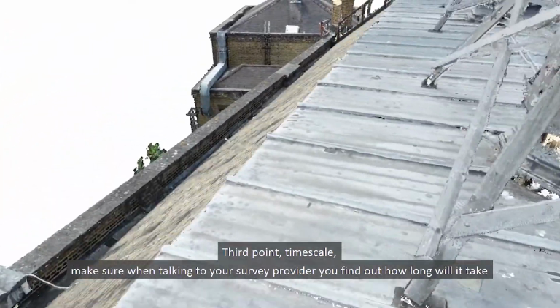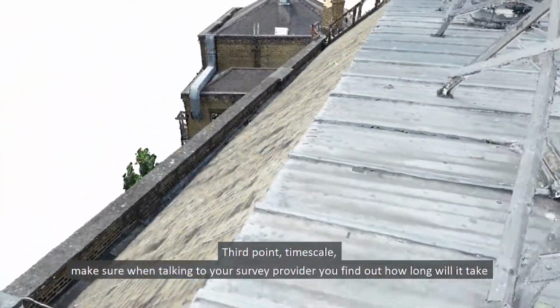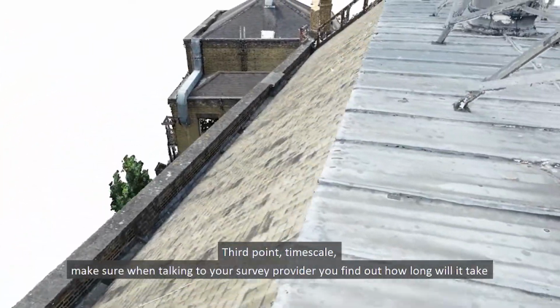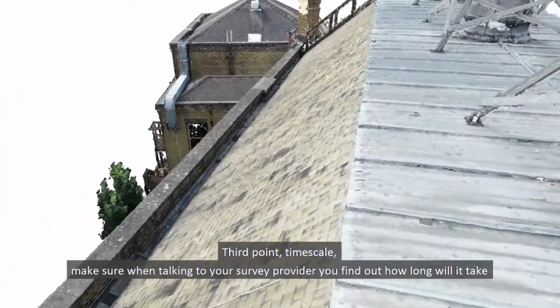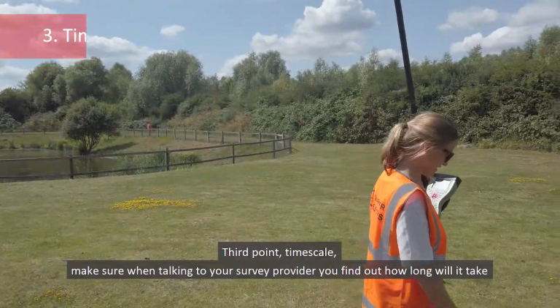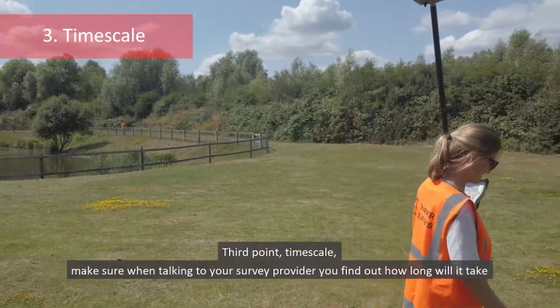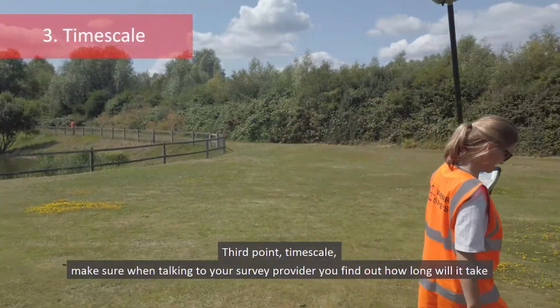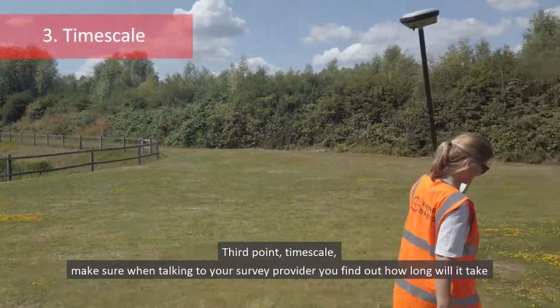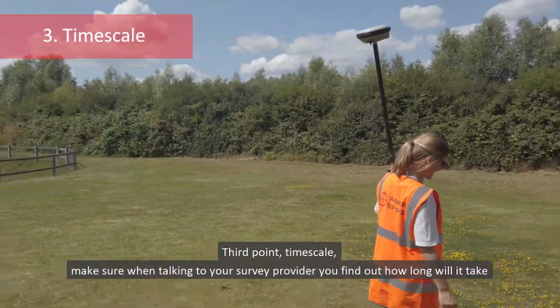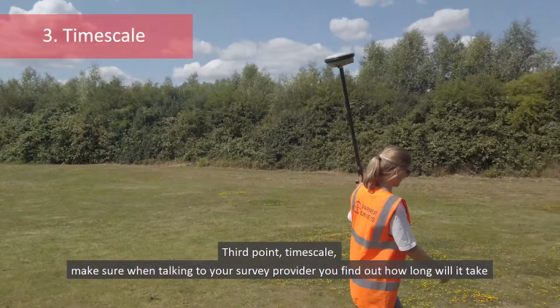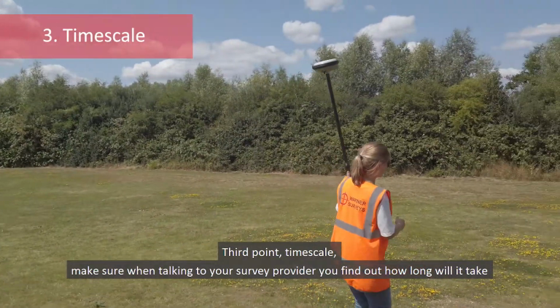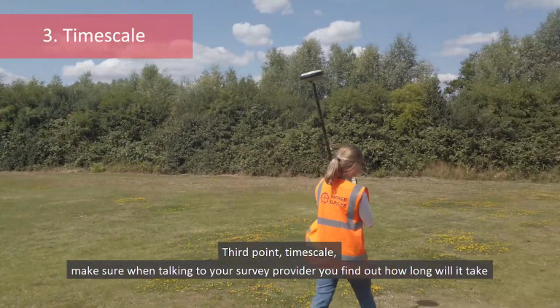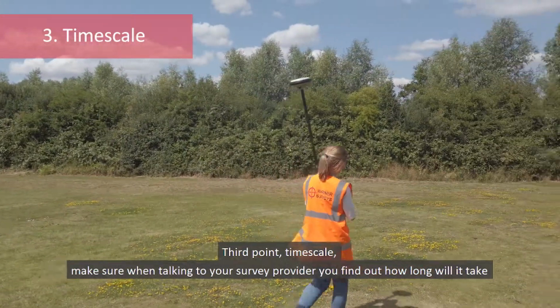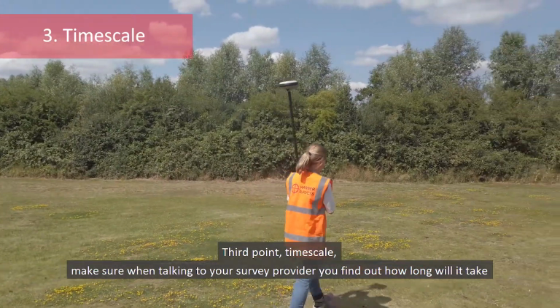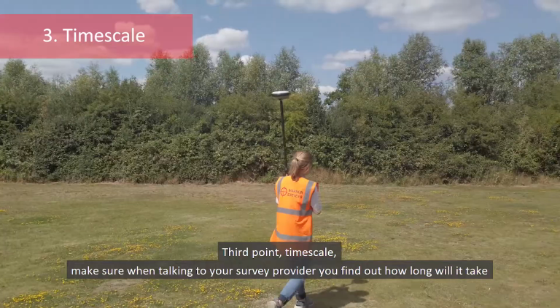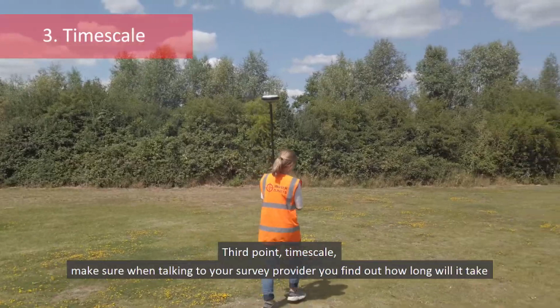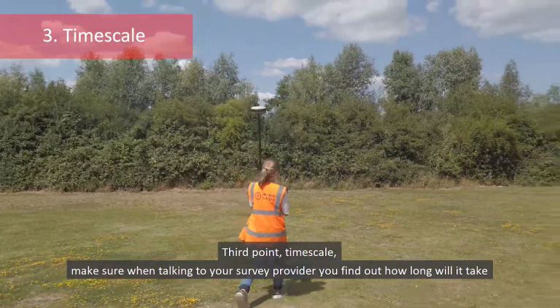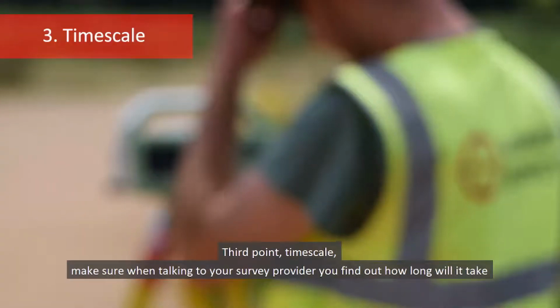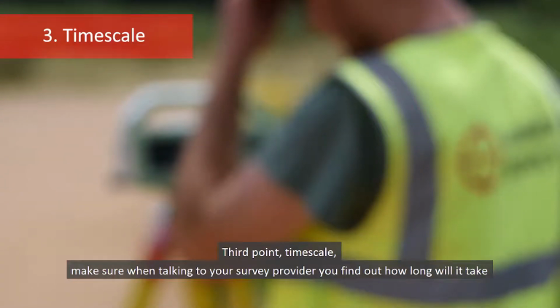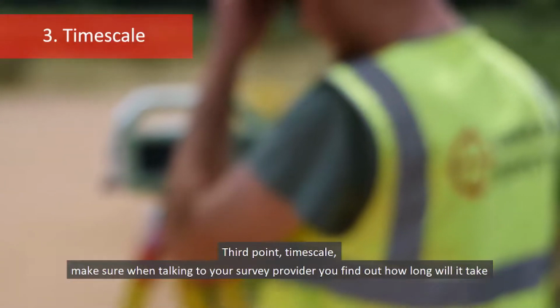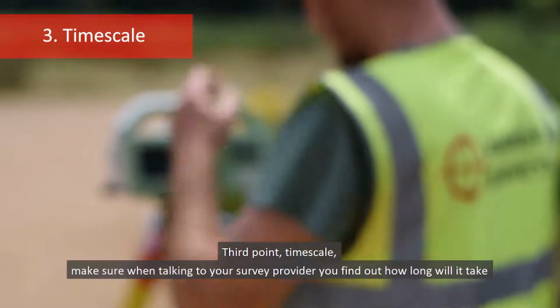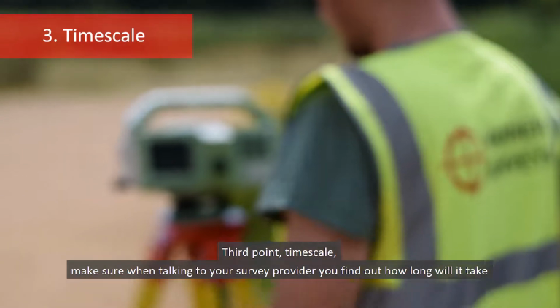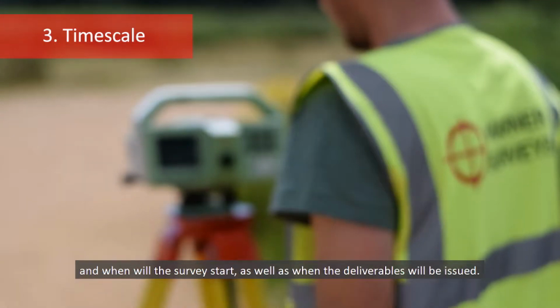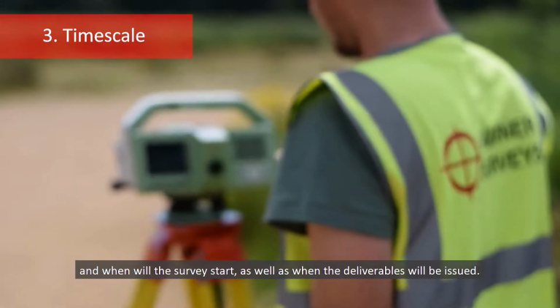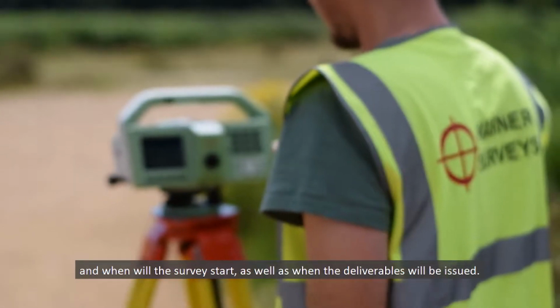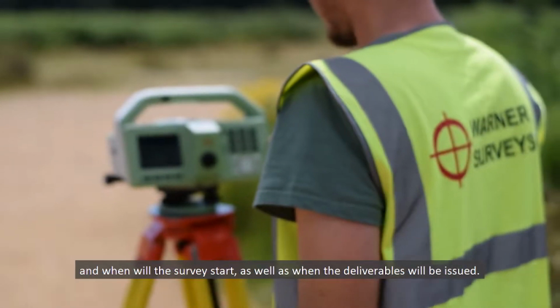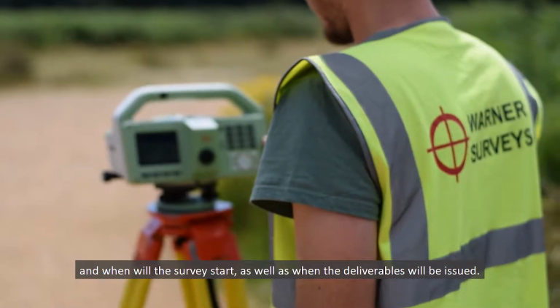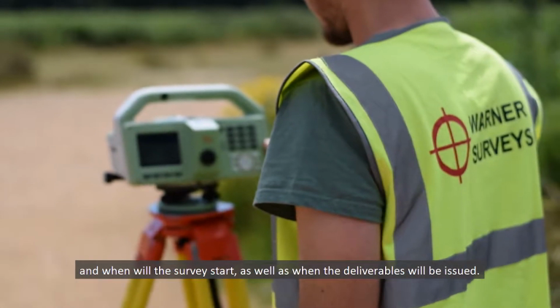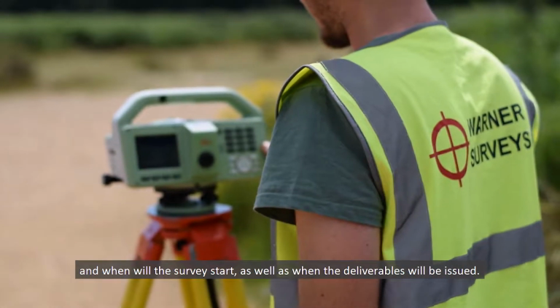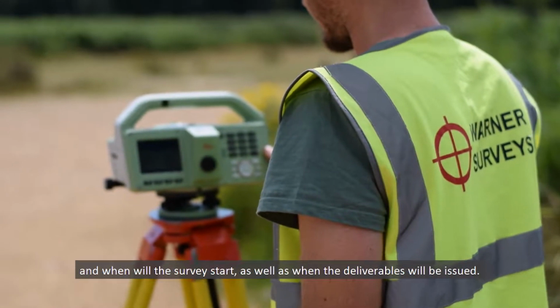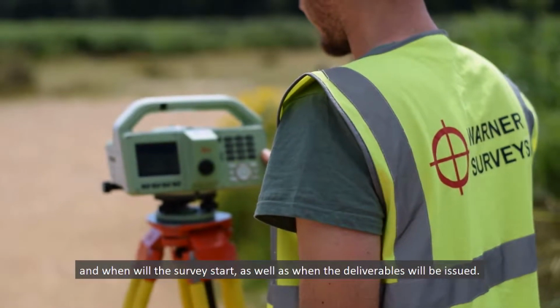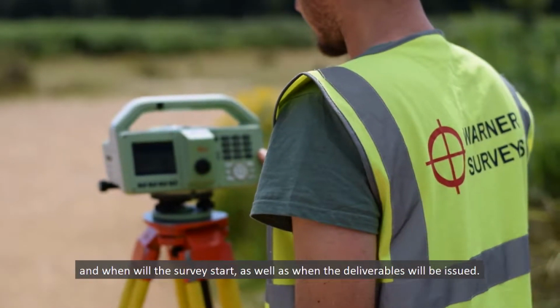Third point: timescale. Make sure when talking to your survey provider you find out how long it will take, when the survey will start, as well as when the deliverables will be issued.